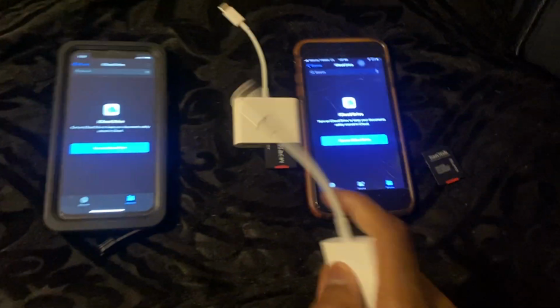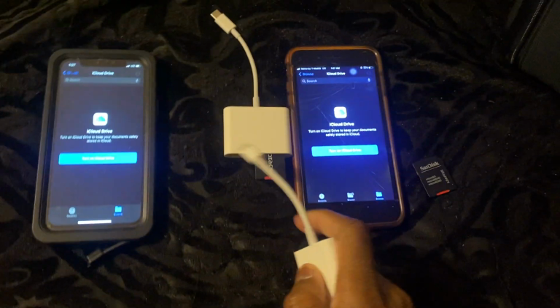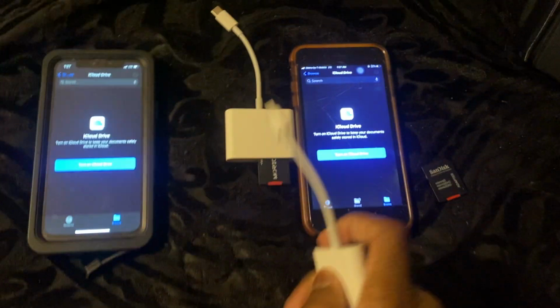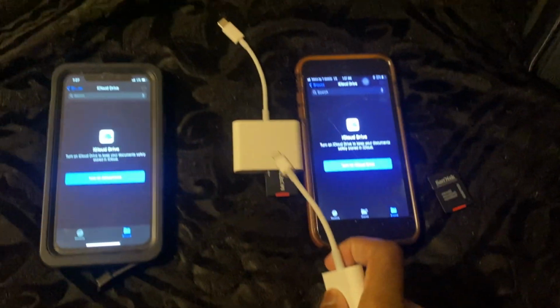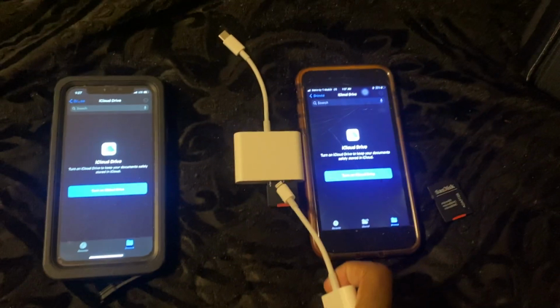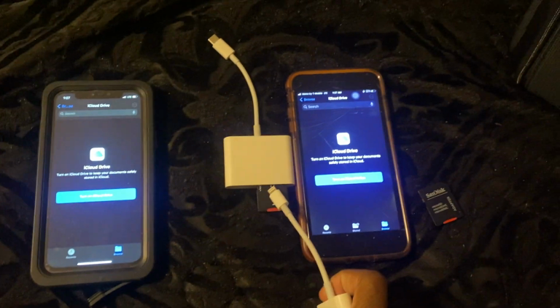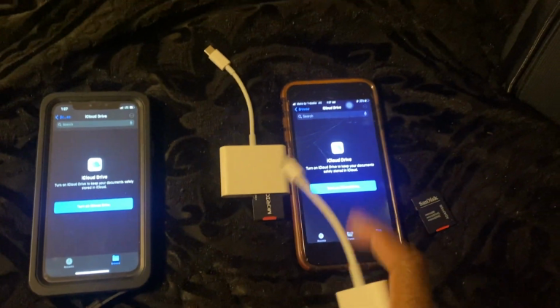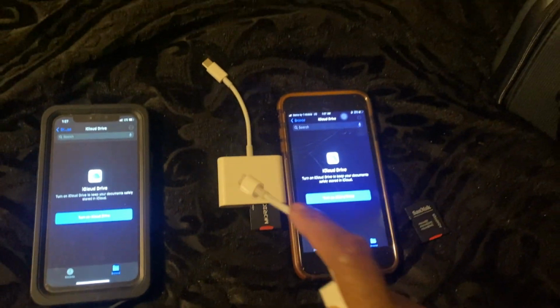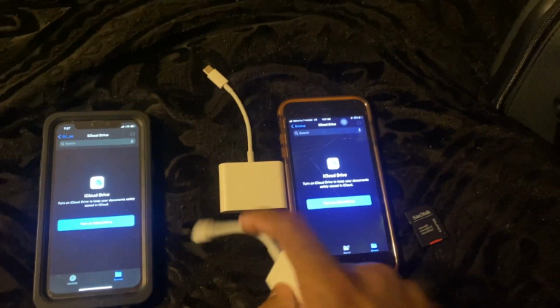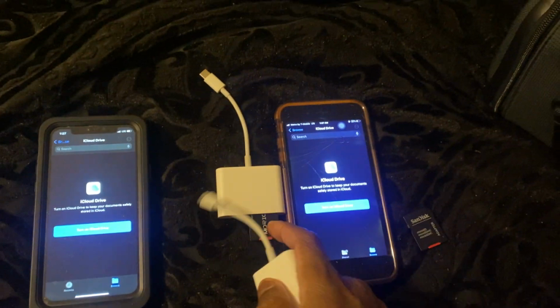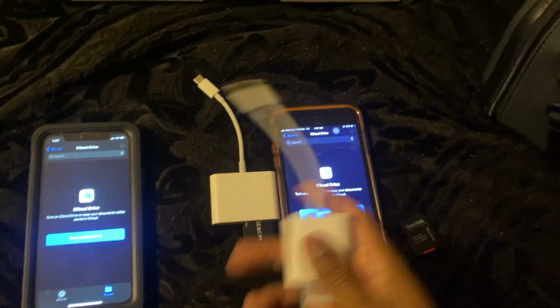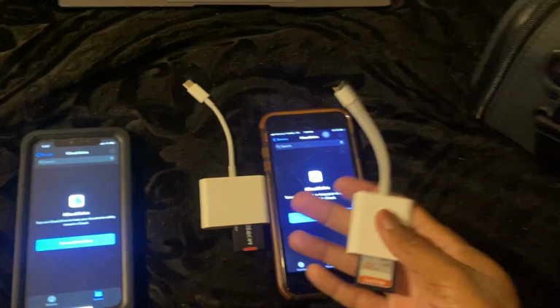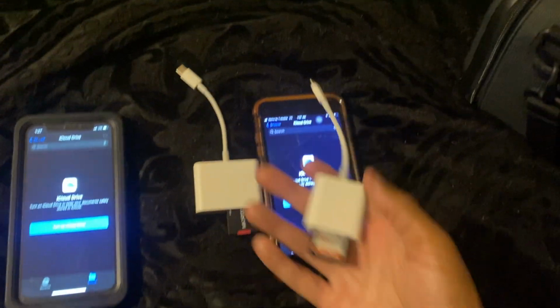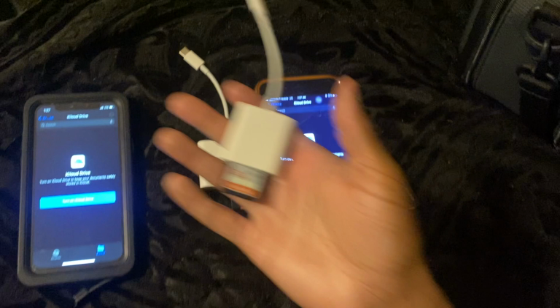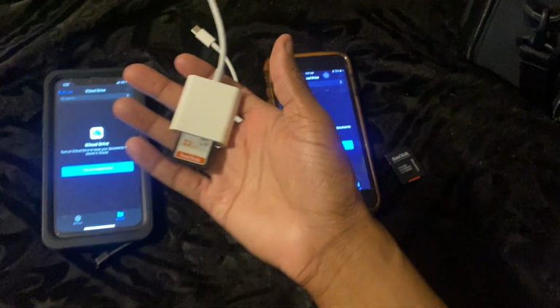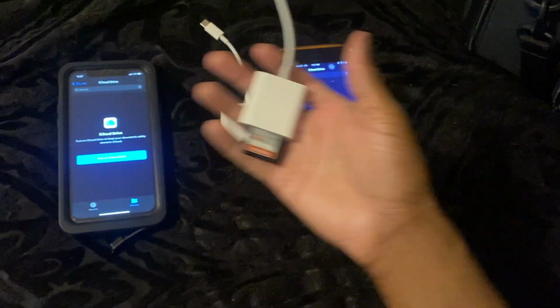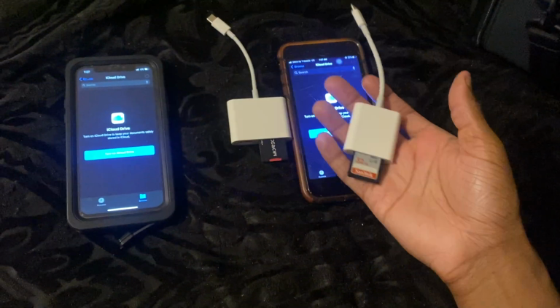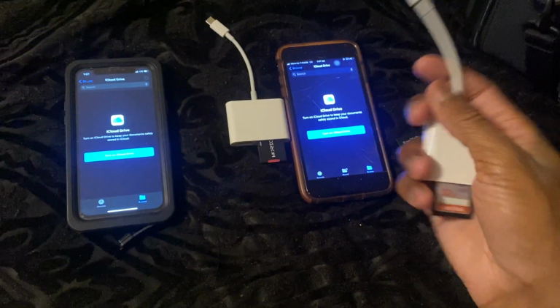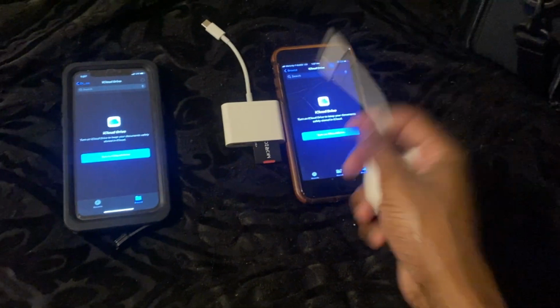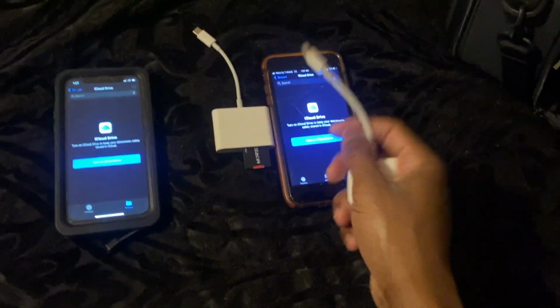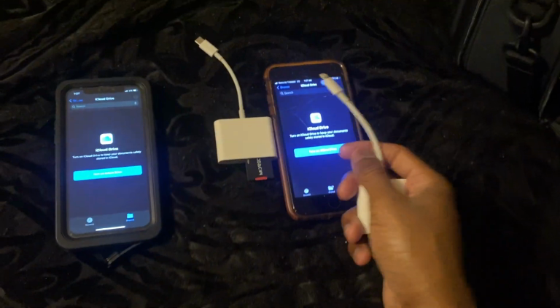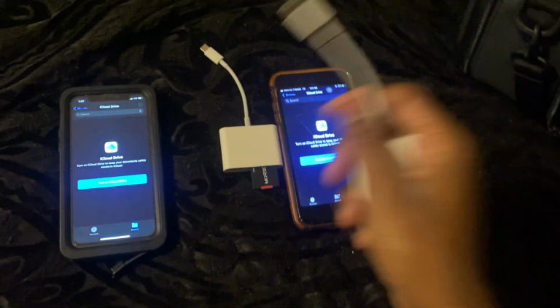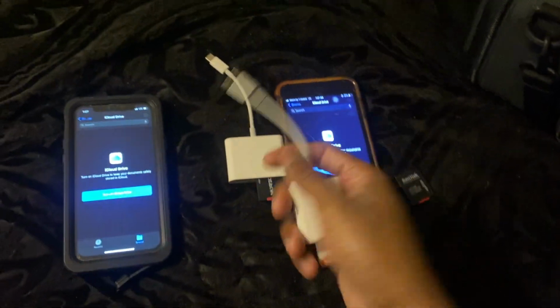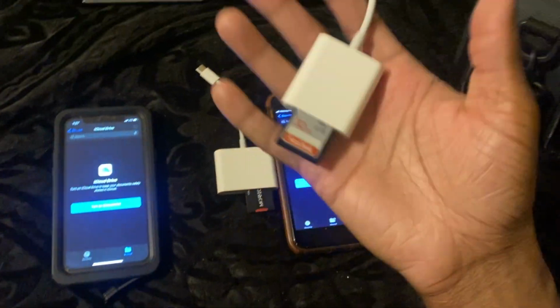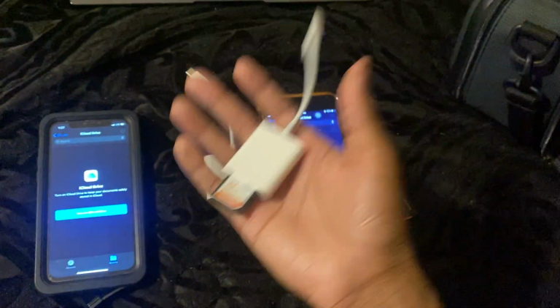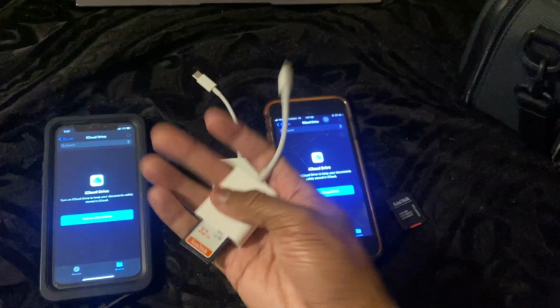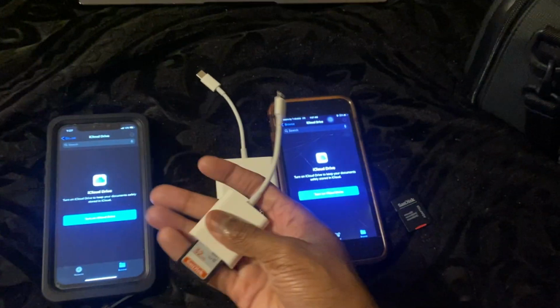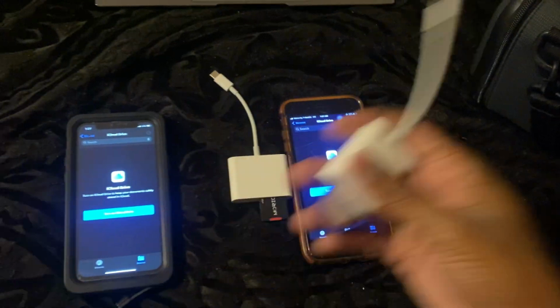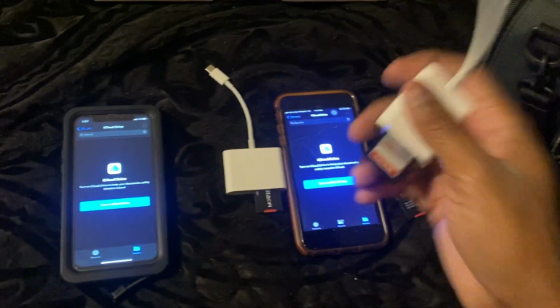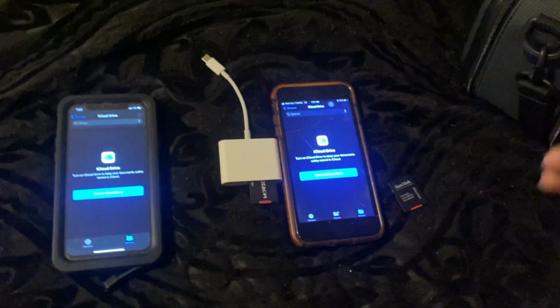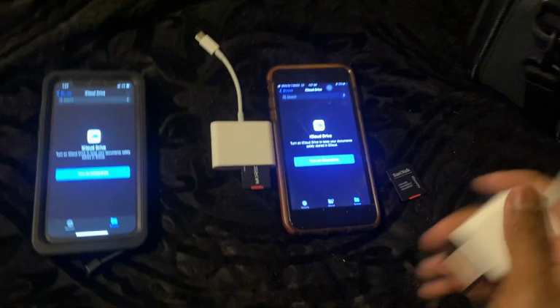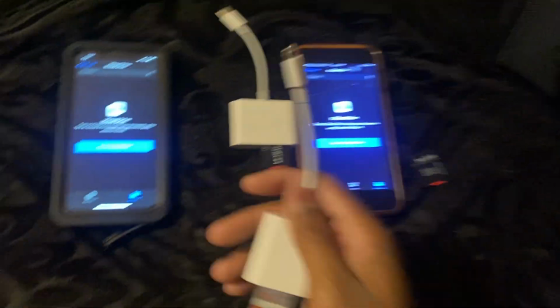Also, the SD cards themselves do not matter. These are all cheap SD cards, and I also tried an expensive one I use for my camera — it works too.